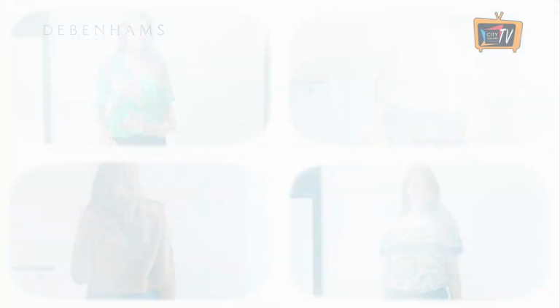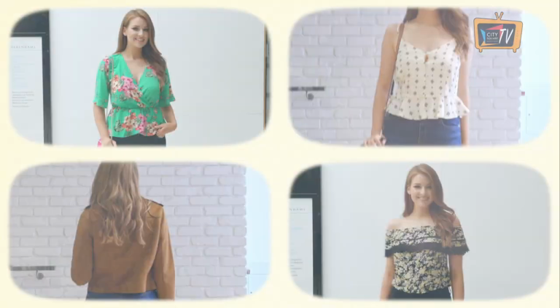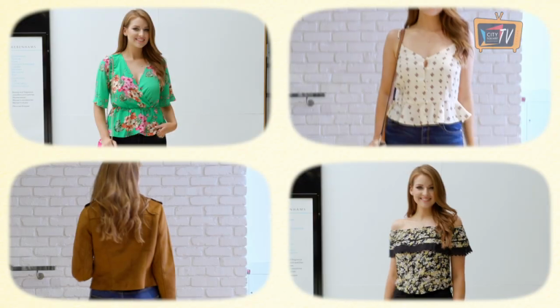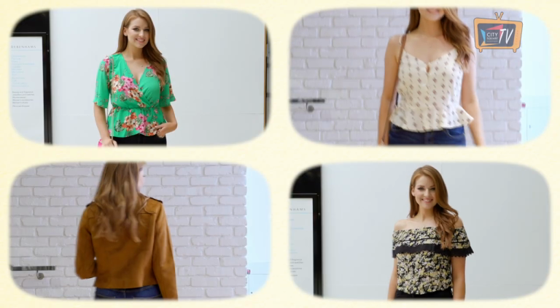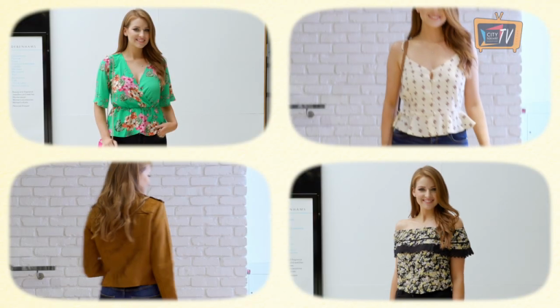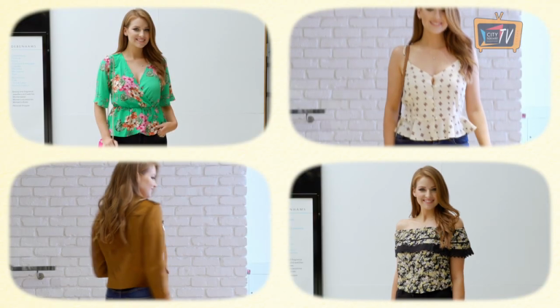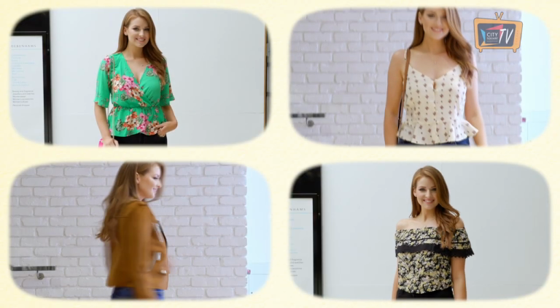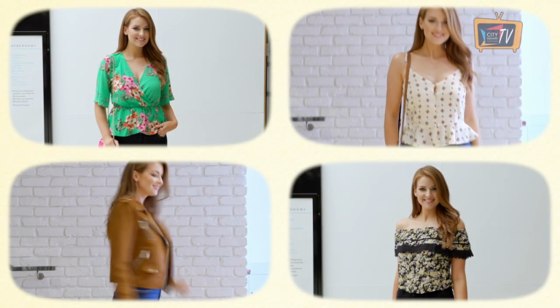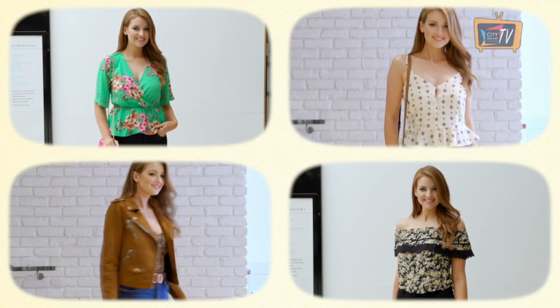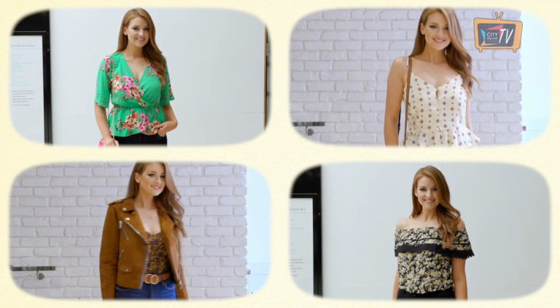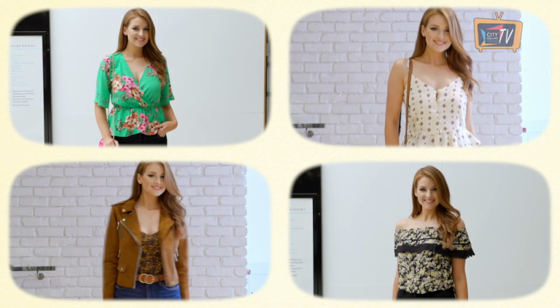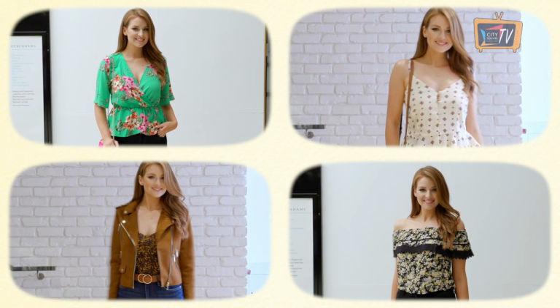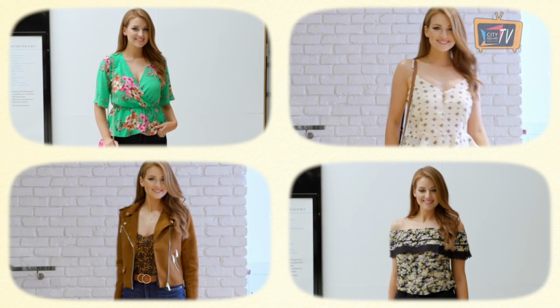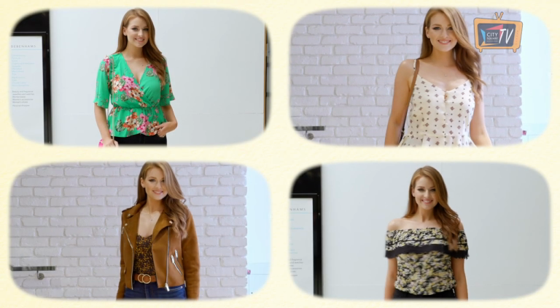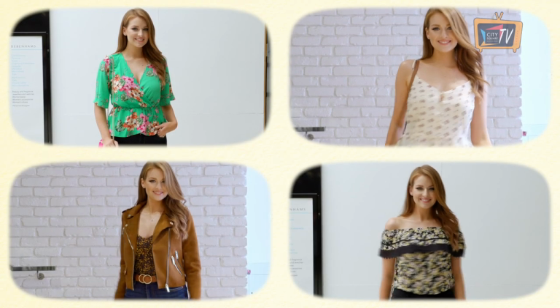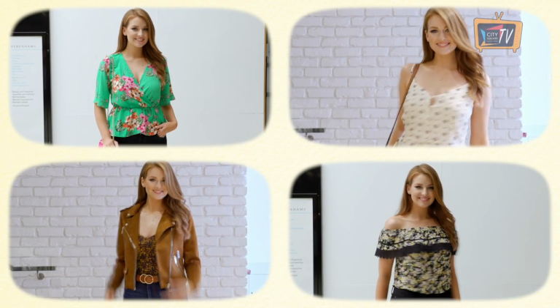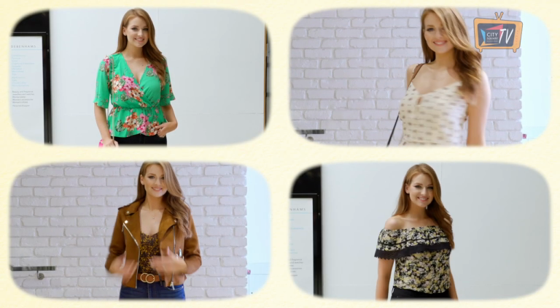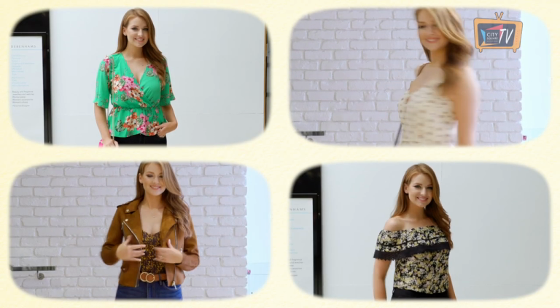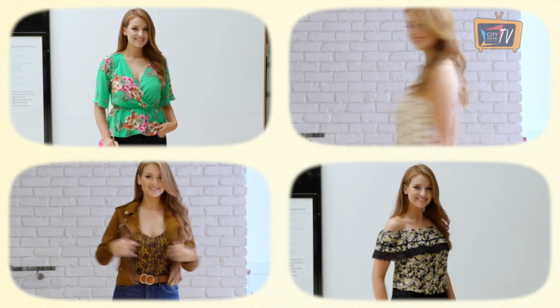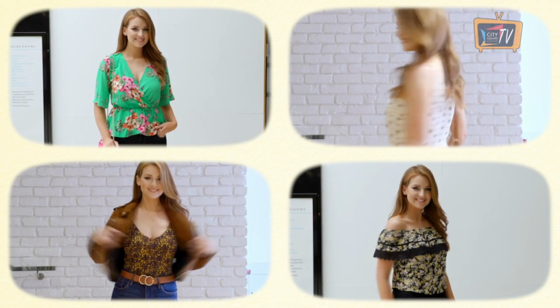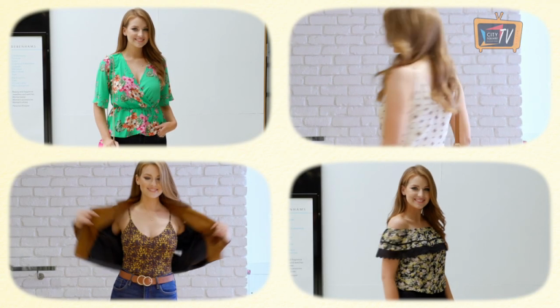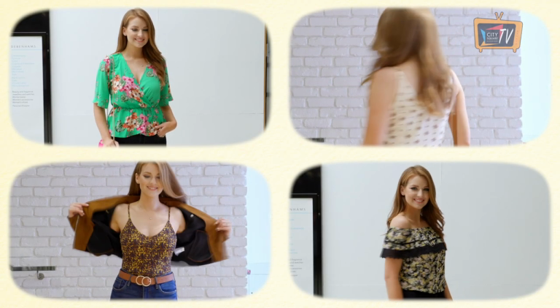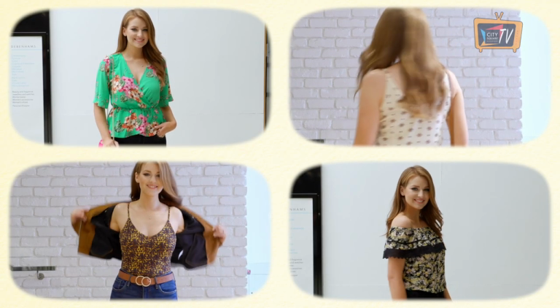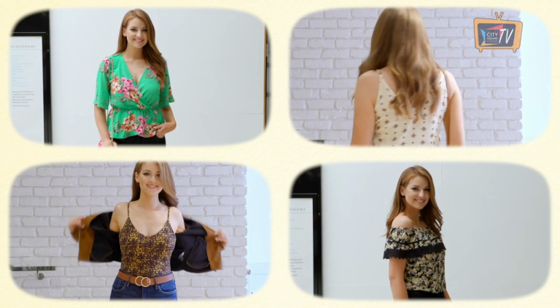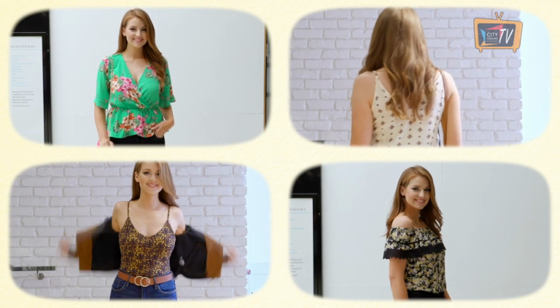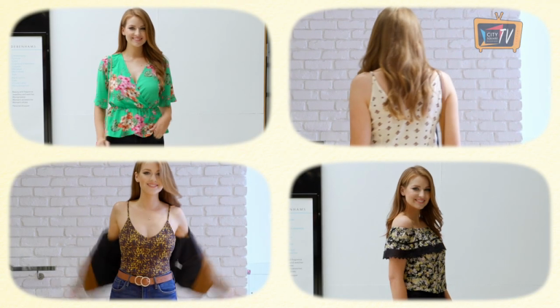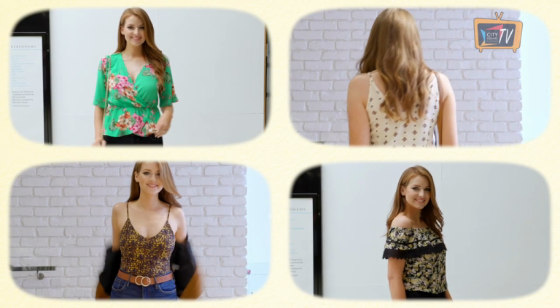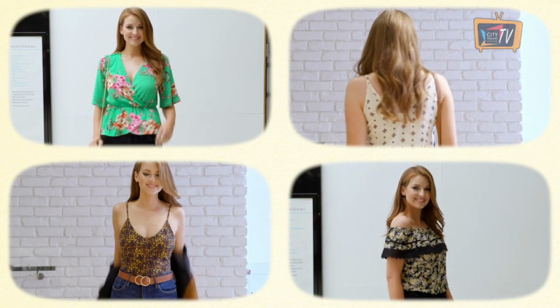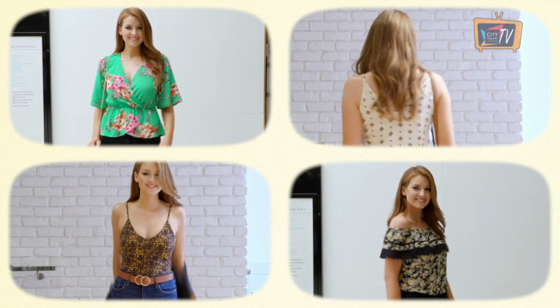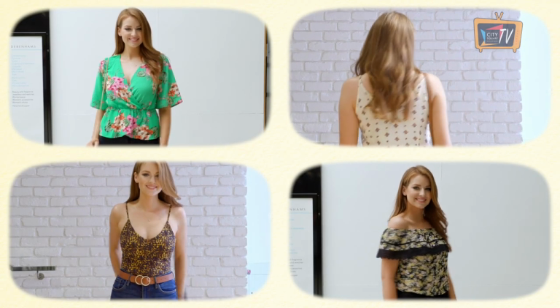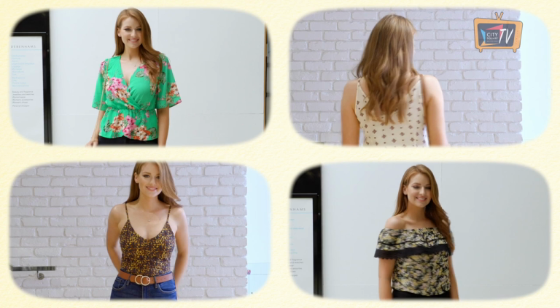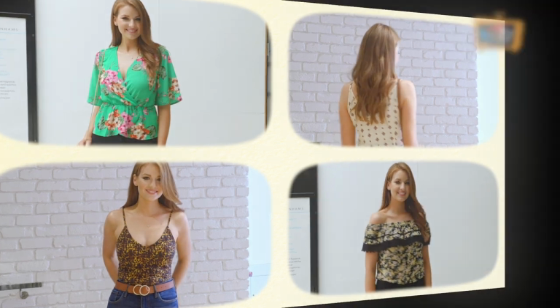All of these tops are available from City Square right now, so get shopping. Thanks for watching and see you next time.